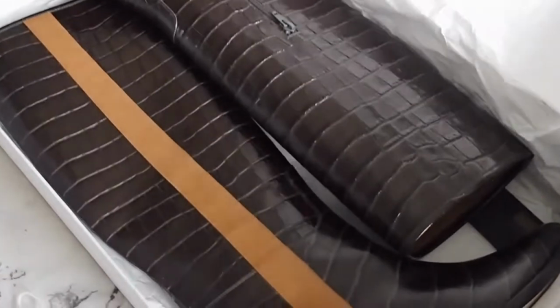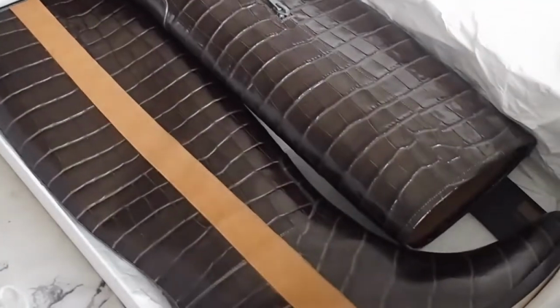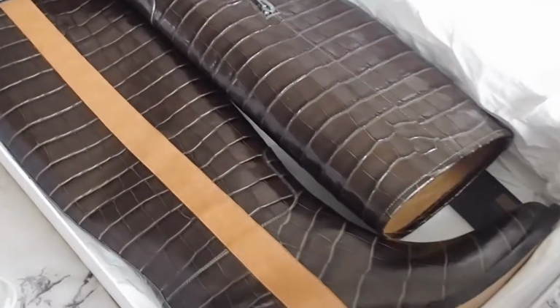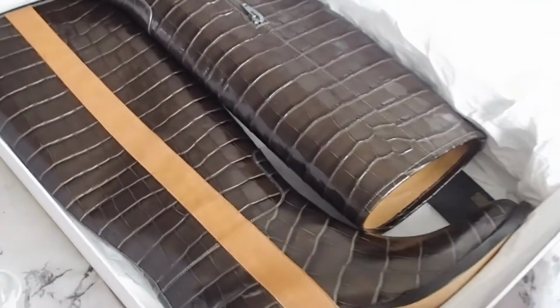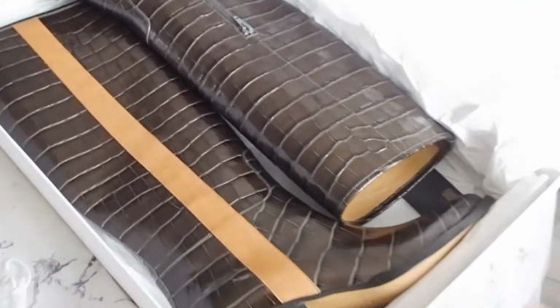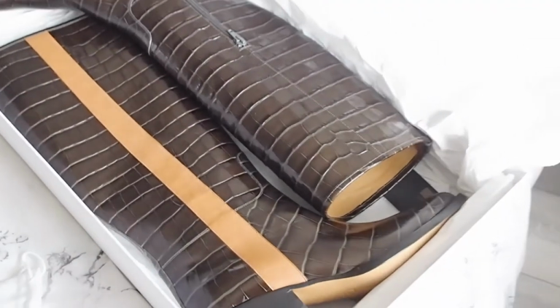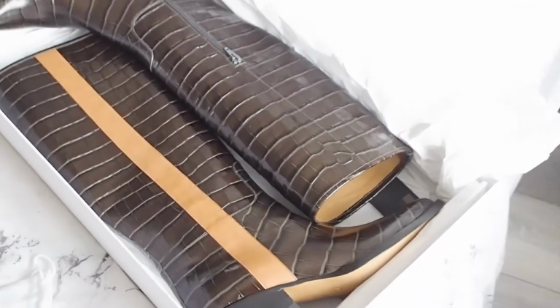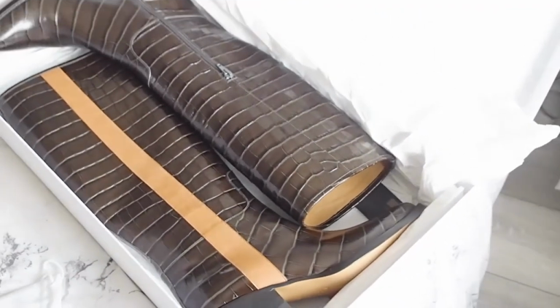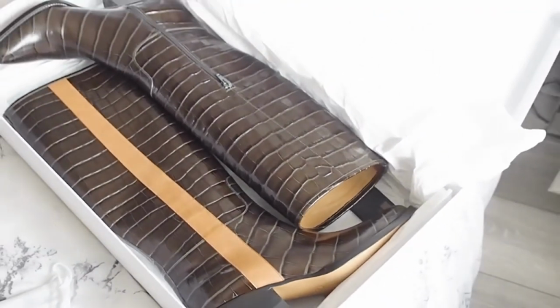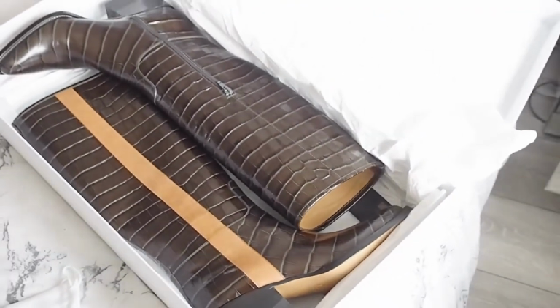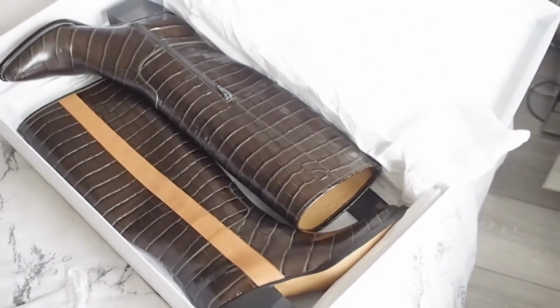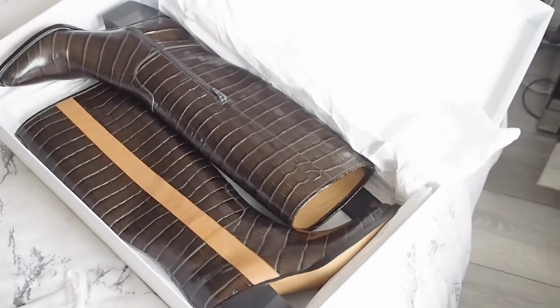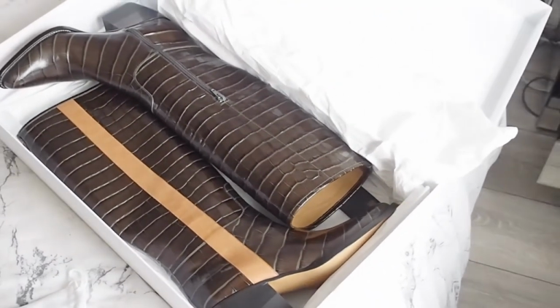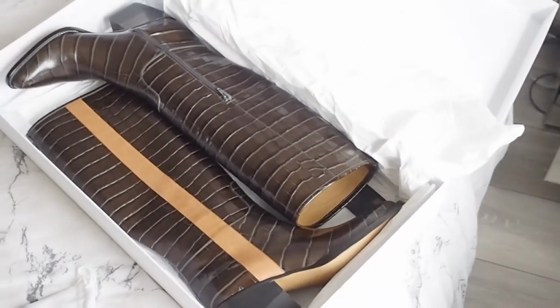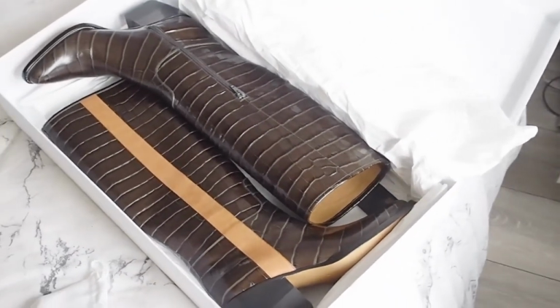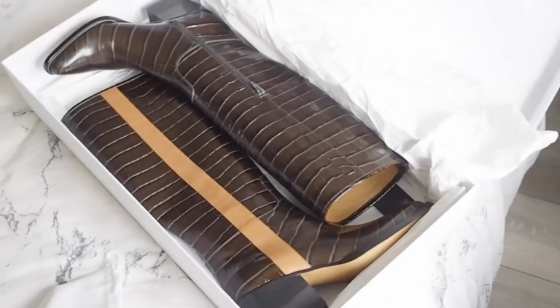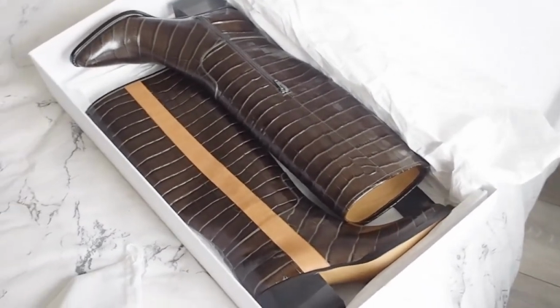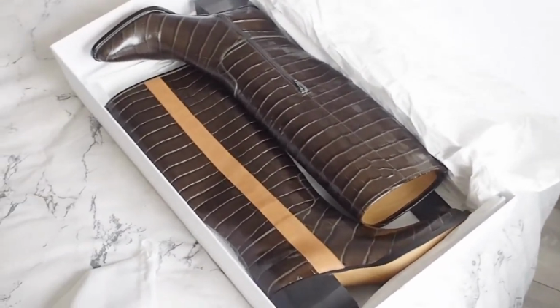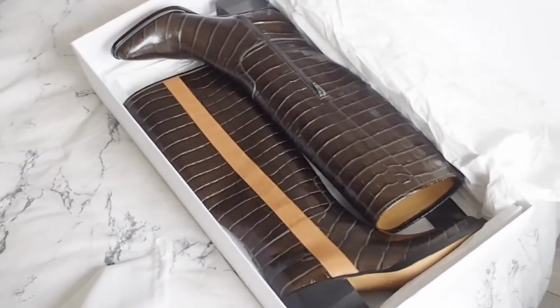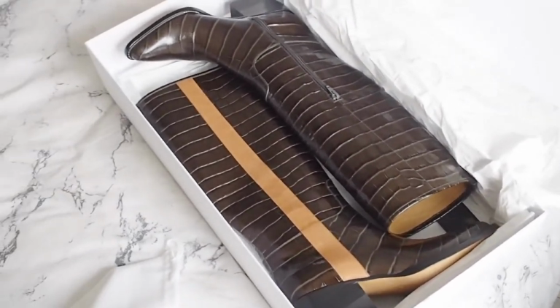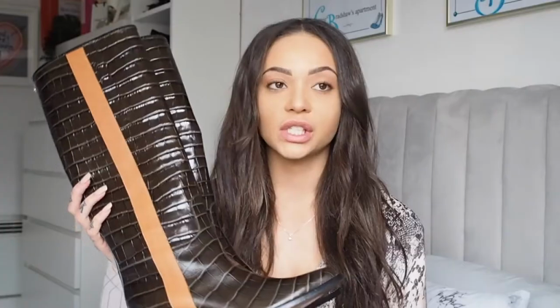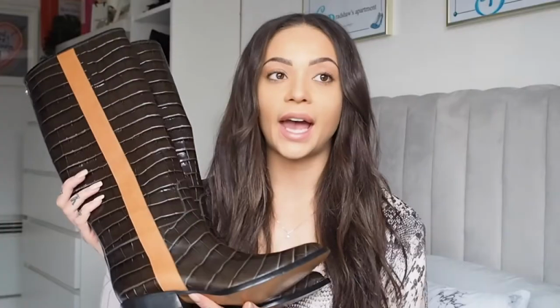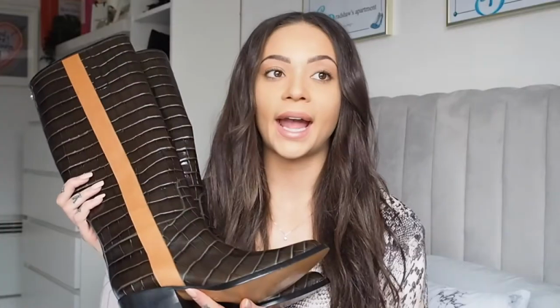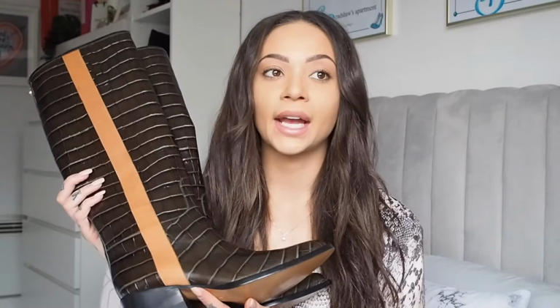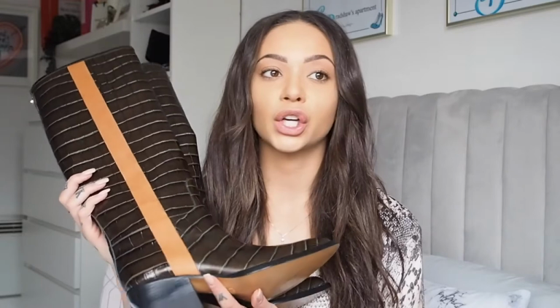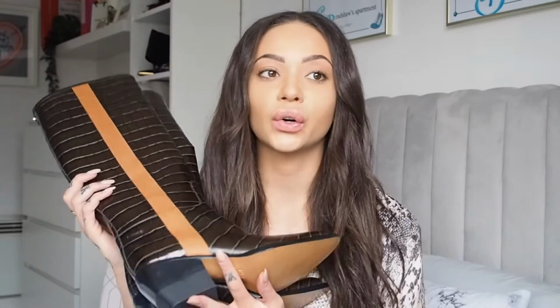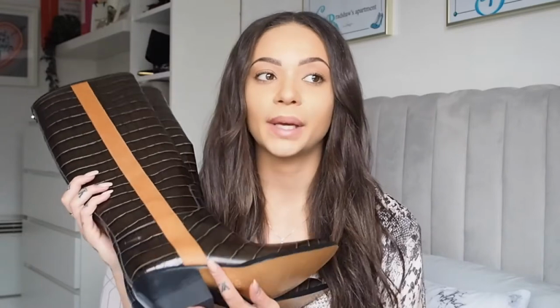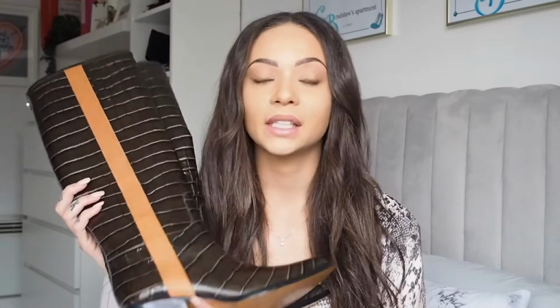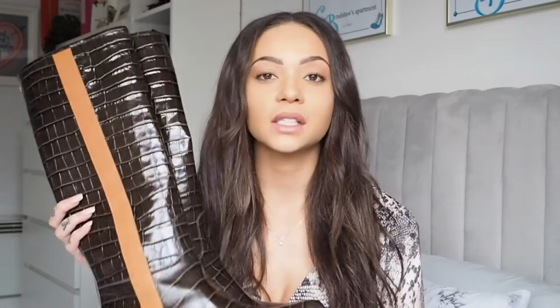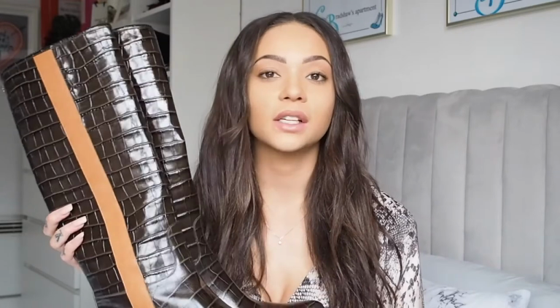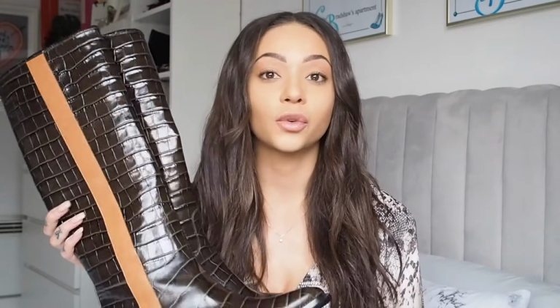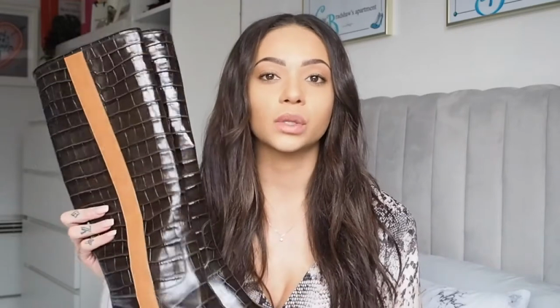I bought these from a Depop shop called Luxoretto or something like that — I'll leave it linked down below. They sell quite a few different designer items, whether second hand or new. These look as if they're brand new — well, they are brand new because they've never been worn. I imagine they've been tried on but never worn. I'm really really happy with these. I bought them in a UK size 7 which is a European size 40.